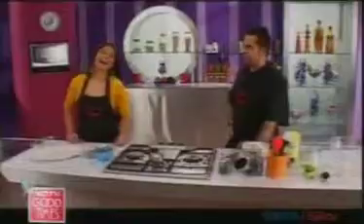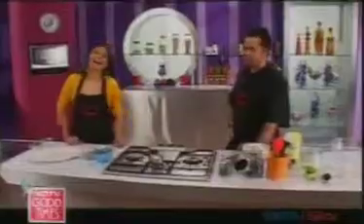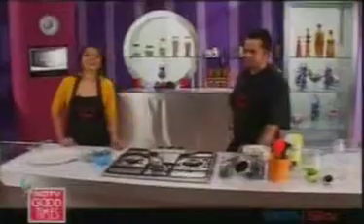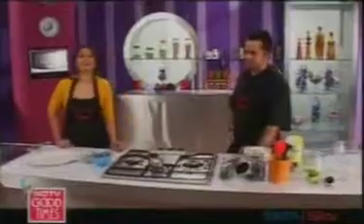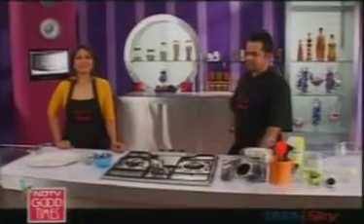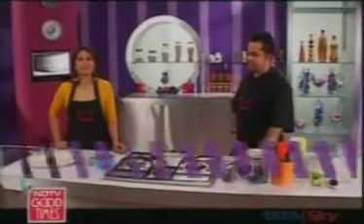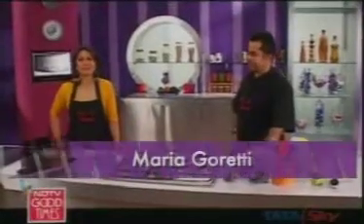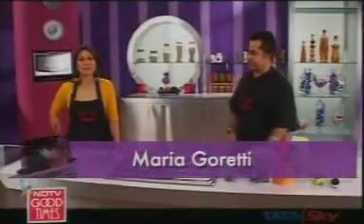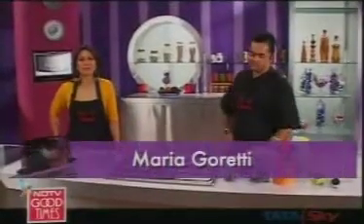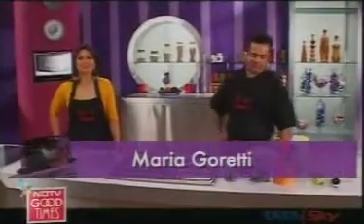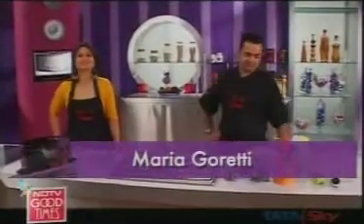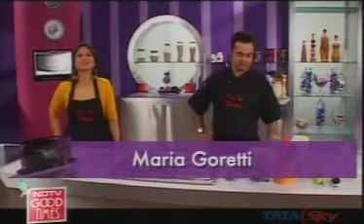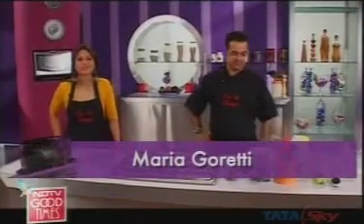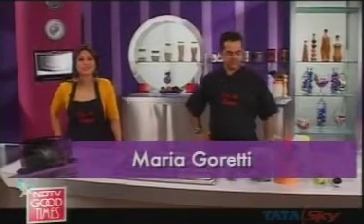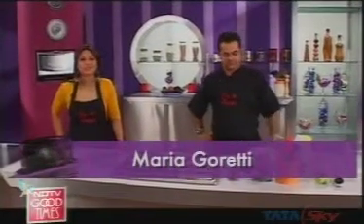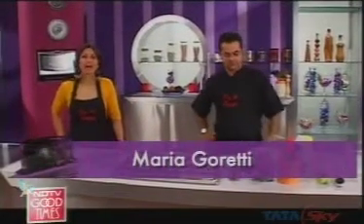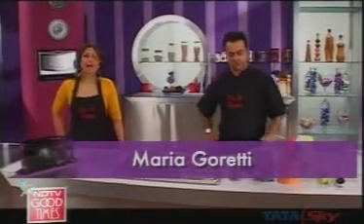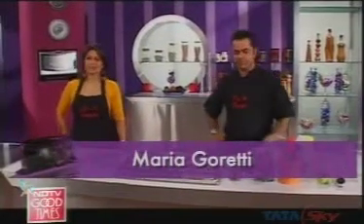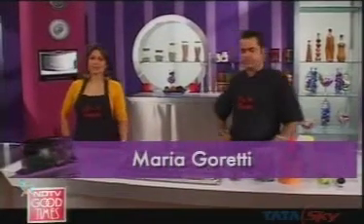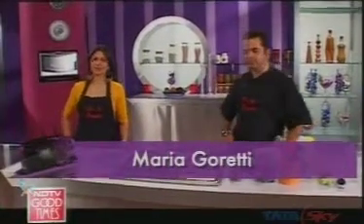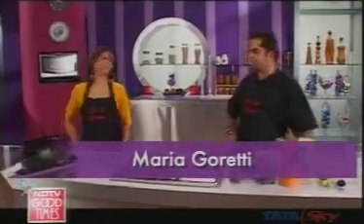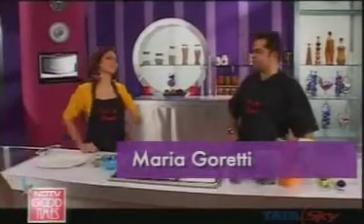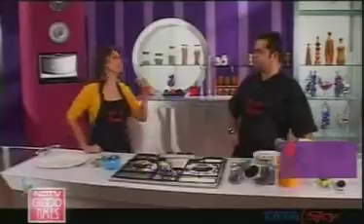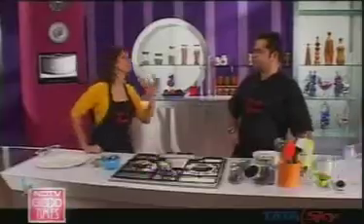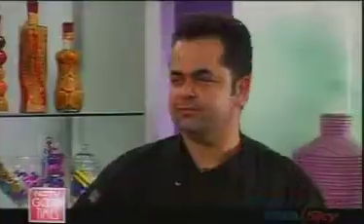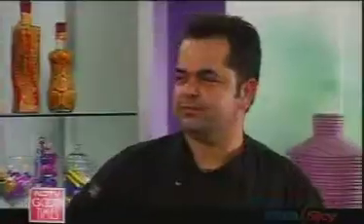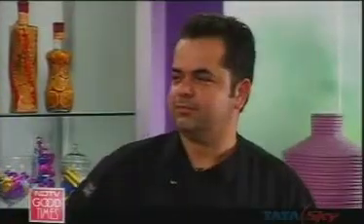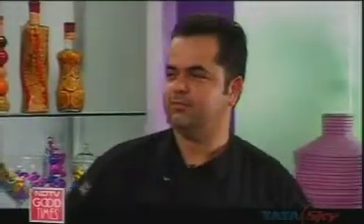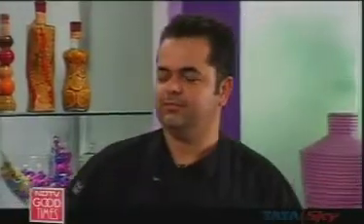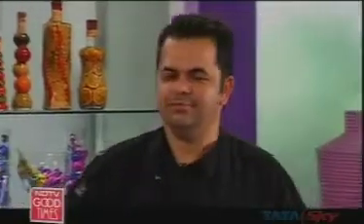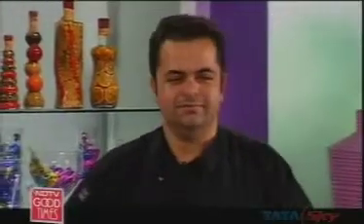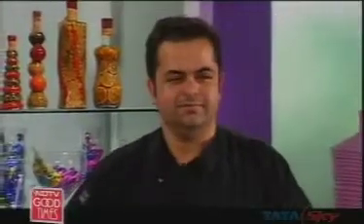Hi everybody, welcome back. You're watching Do It Sweet. I'm Maria Goretti and this is our fantastic chef Vicky.